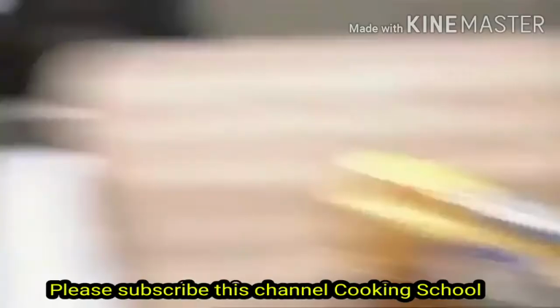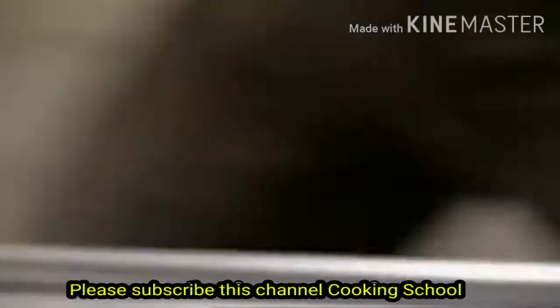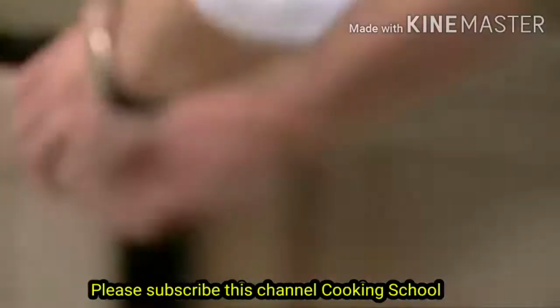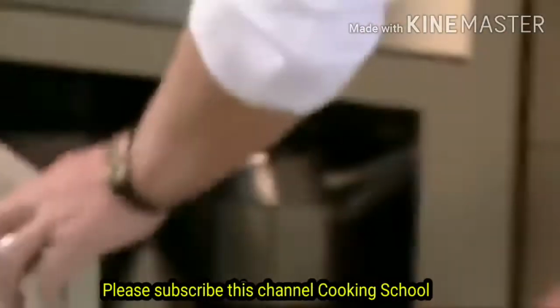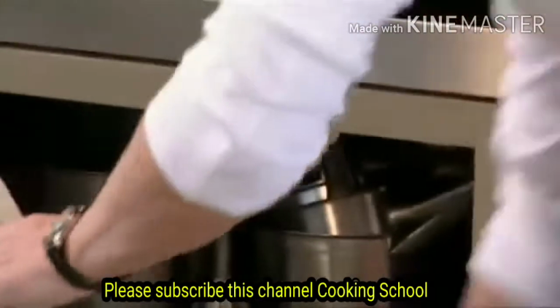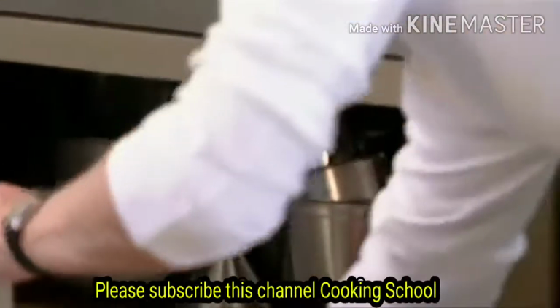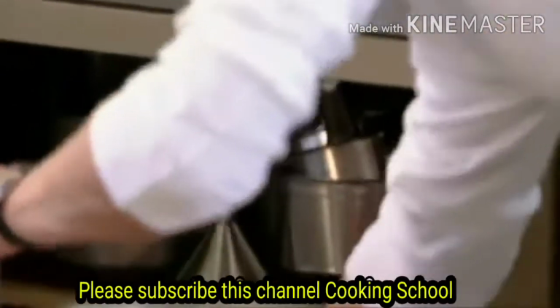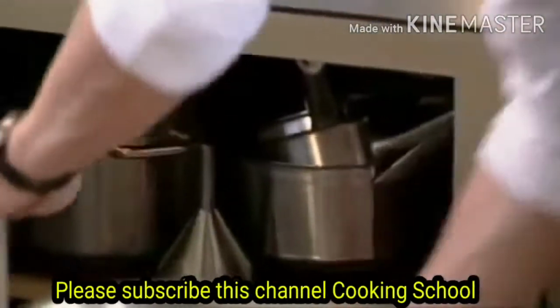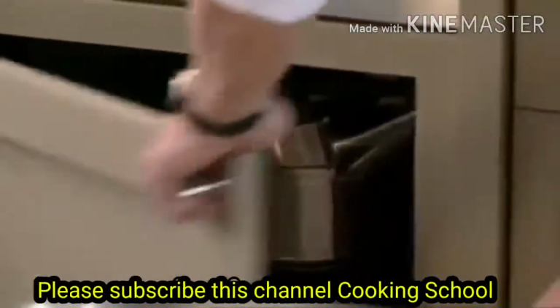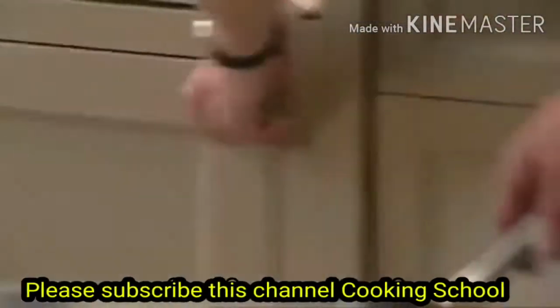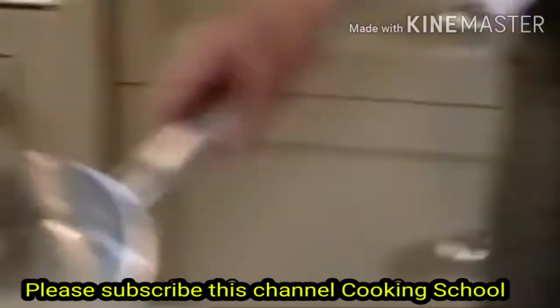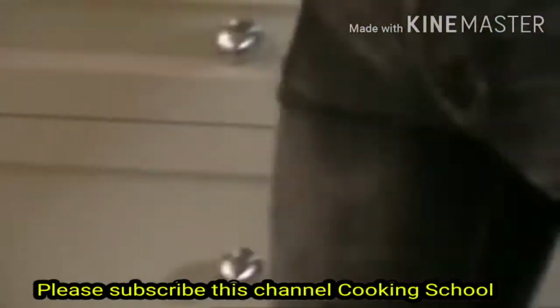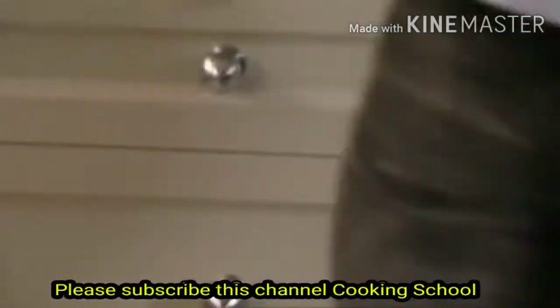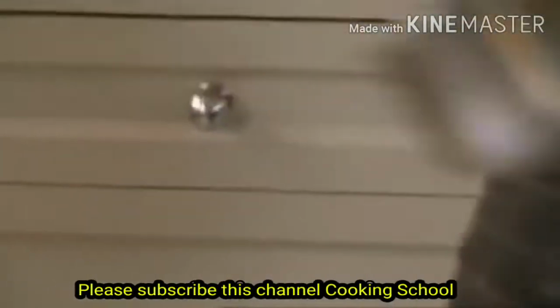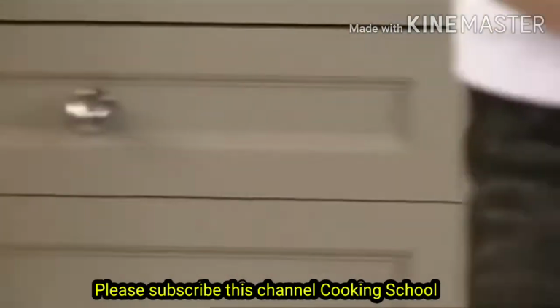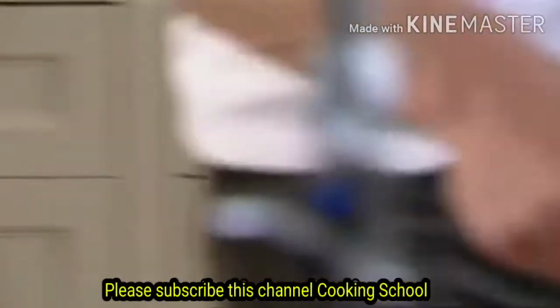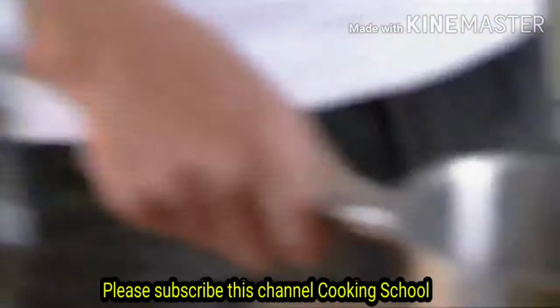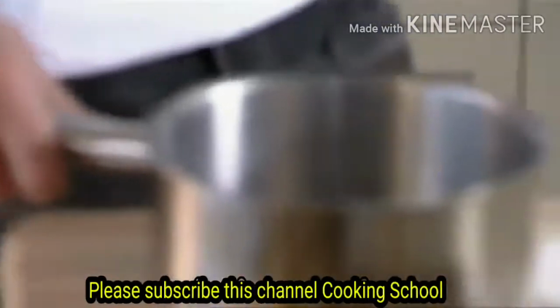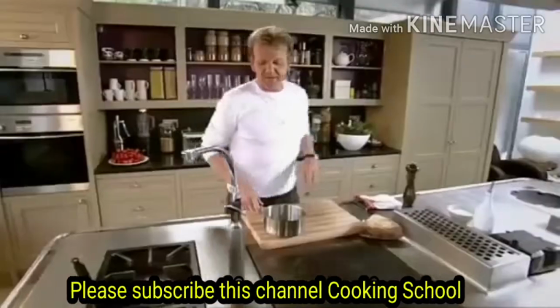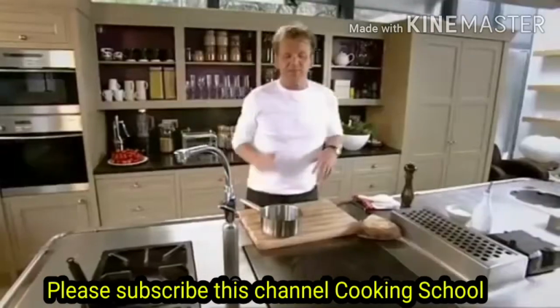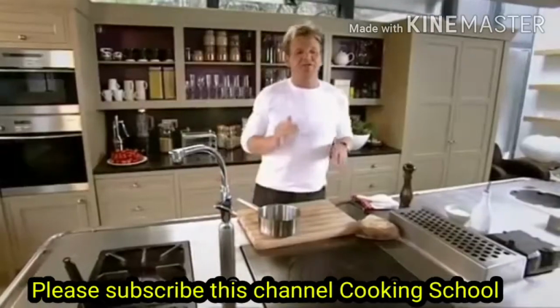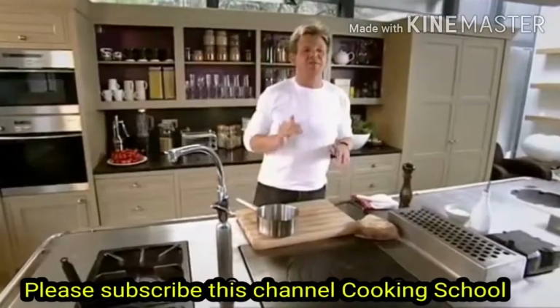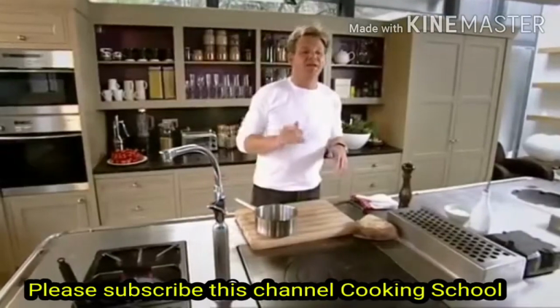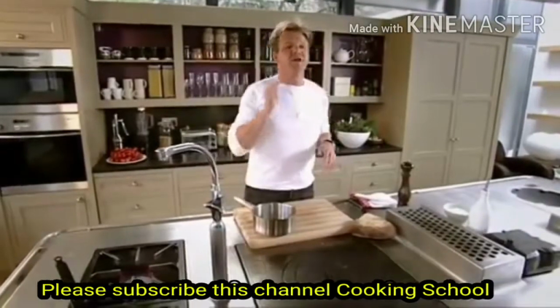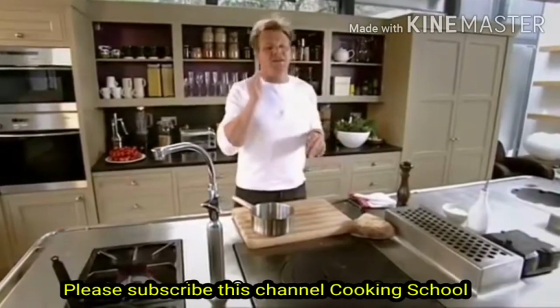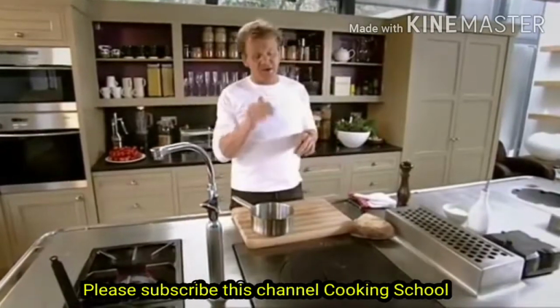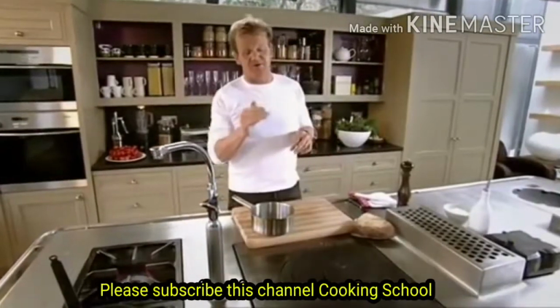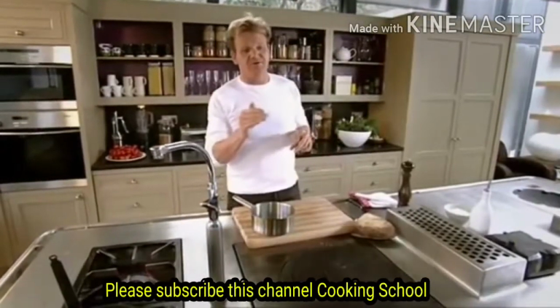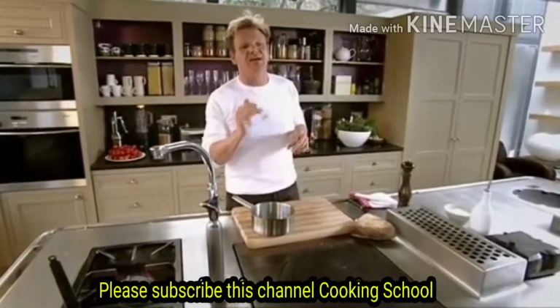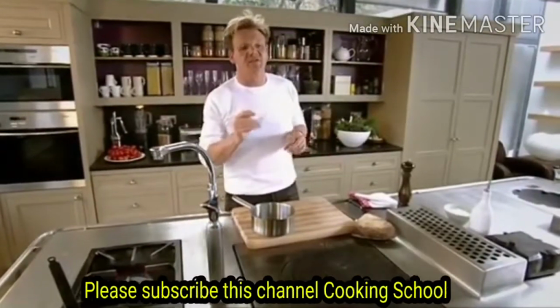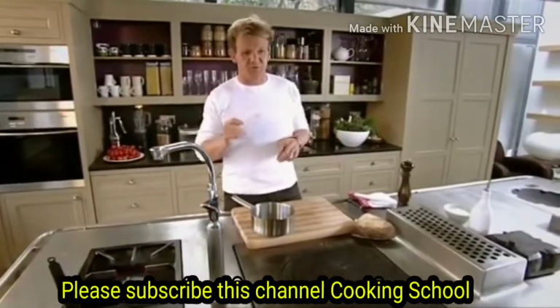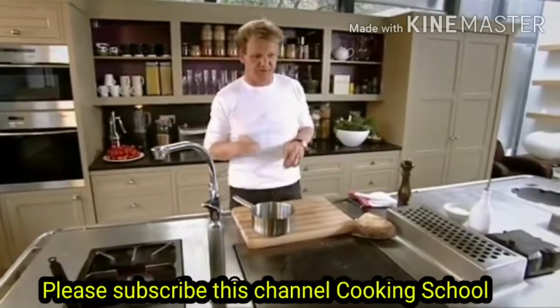Every time we get a new cook in the kitchen, we always ask them to make scrambled egg. And if they can make the perfect scrambled egg, you know they know how to cook properly.